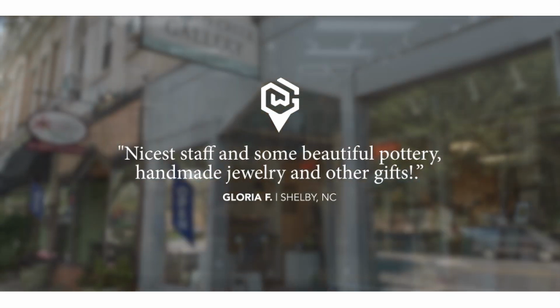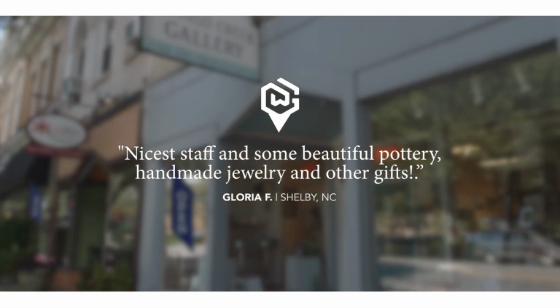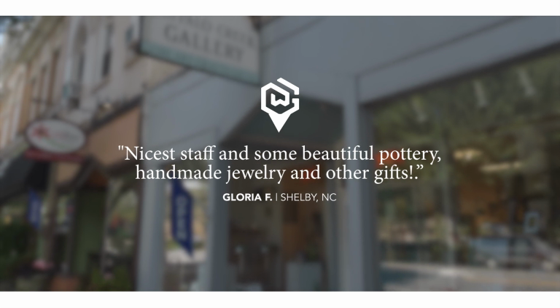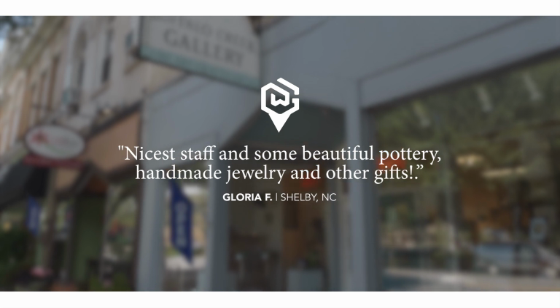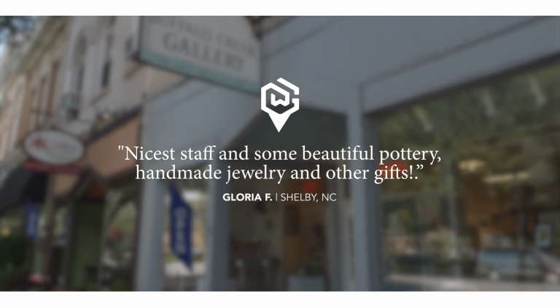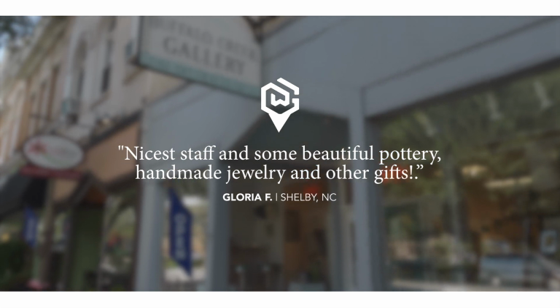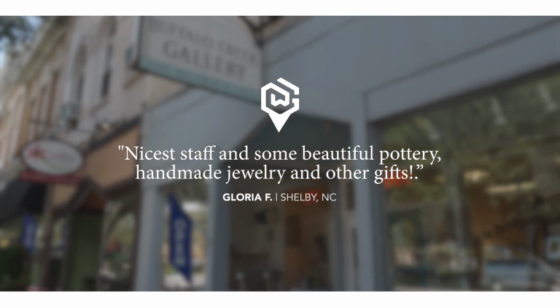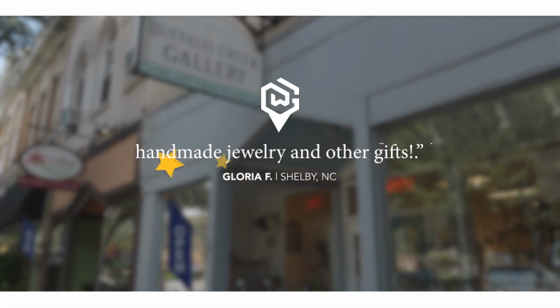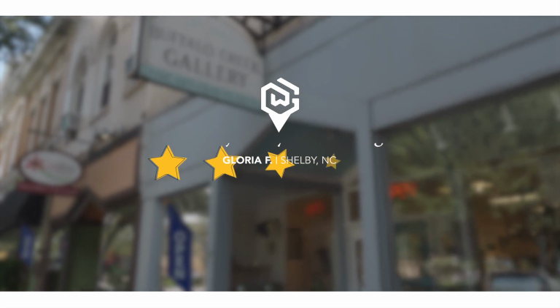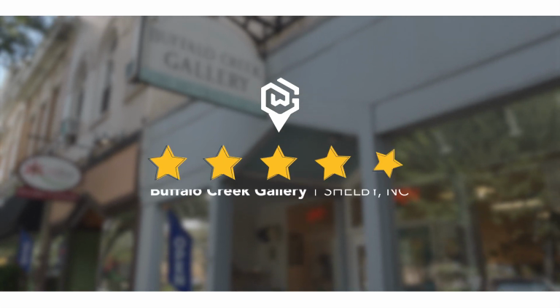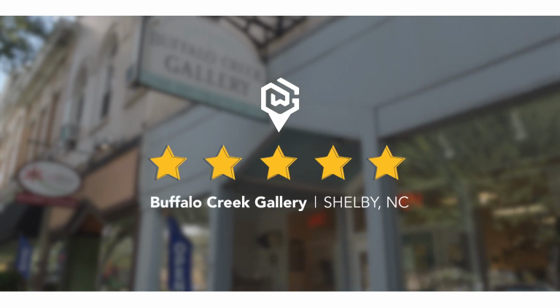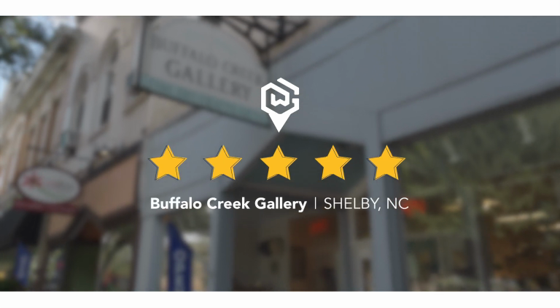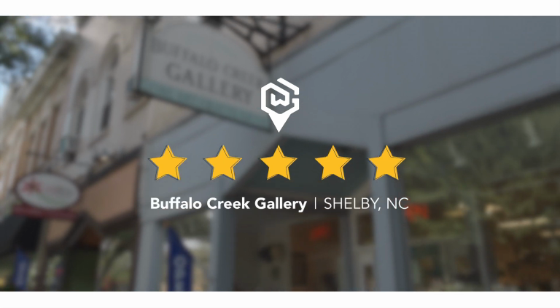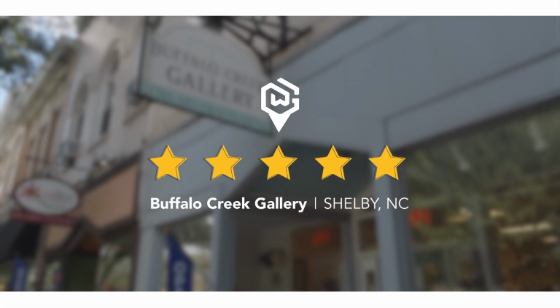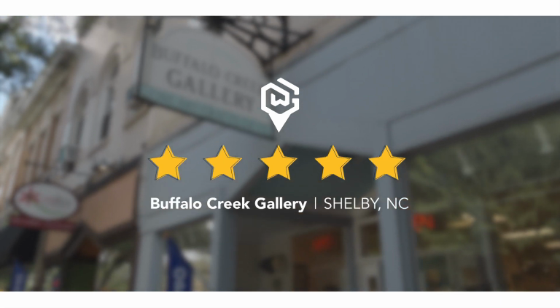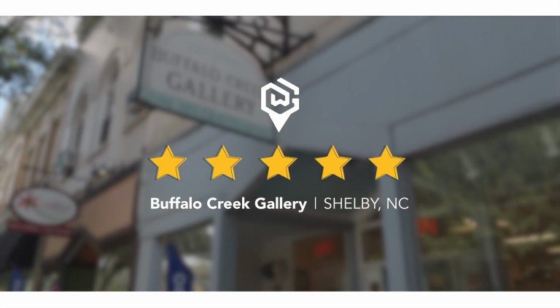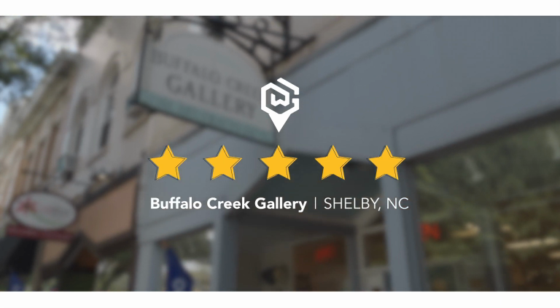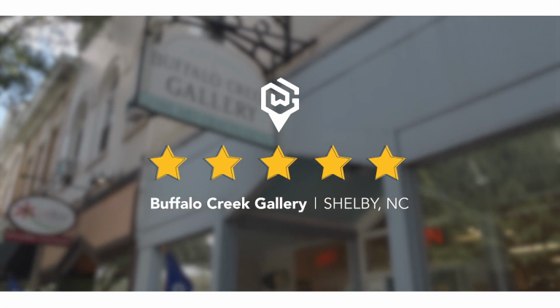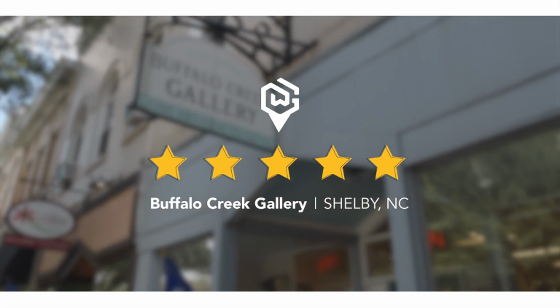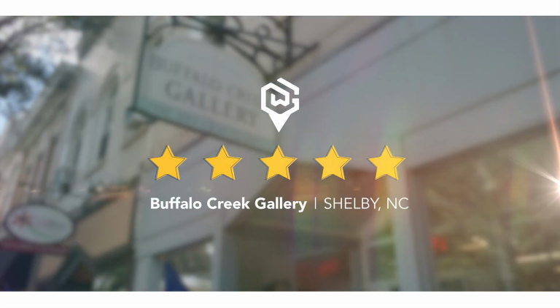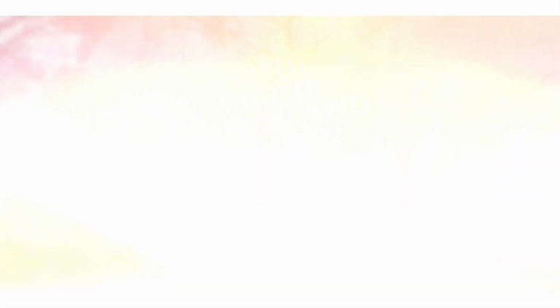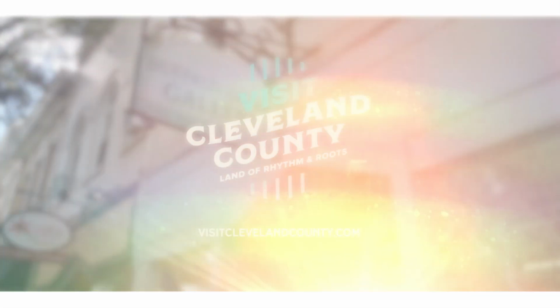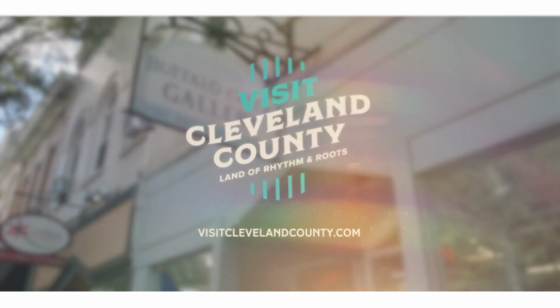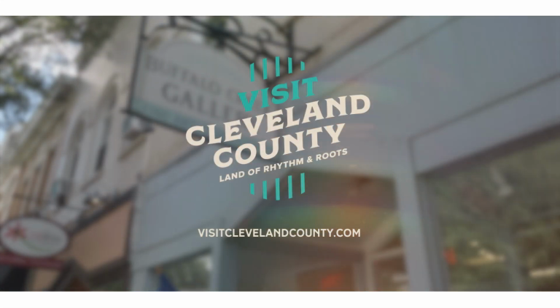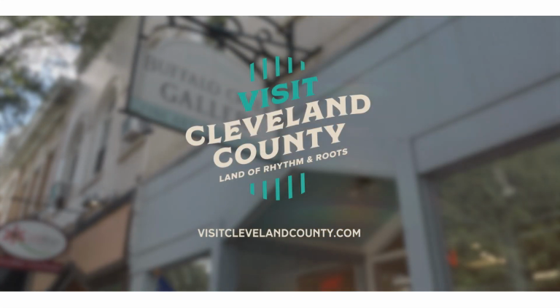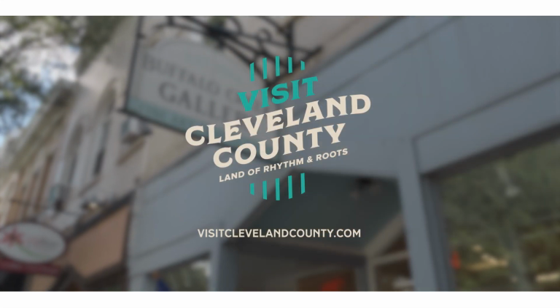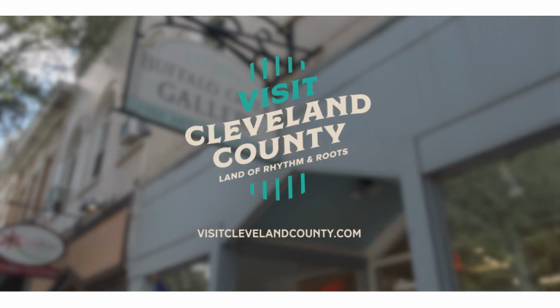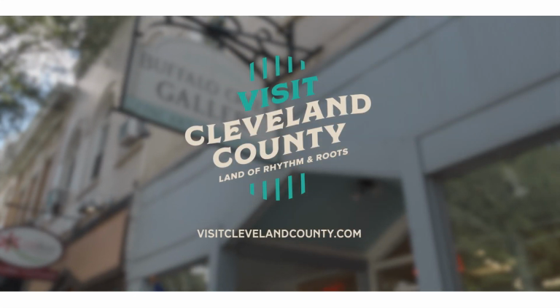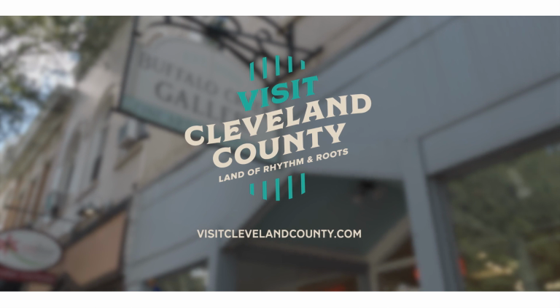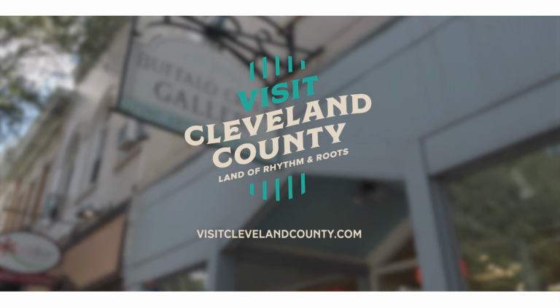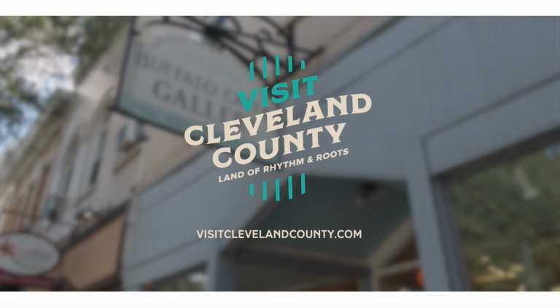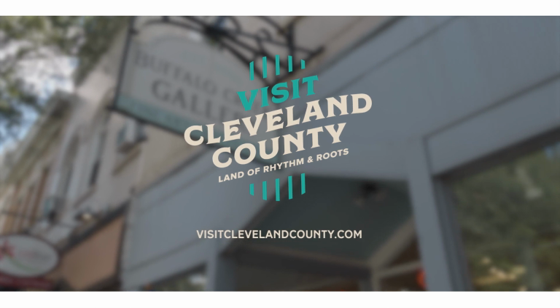Got a favorite spot in Cleveland County, North Carolina? Let us know. Check us out online at visitclevelandcounty.com.